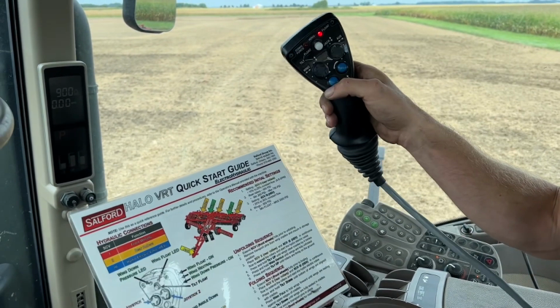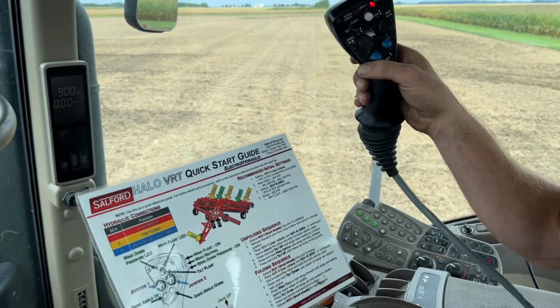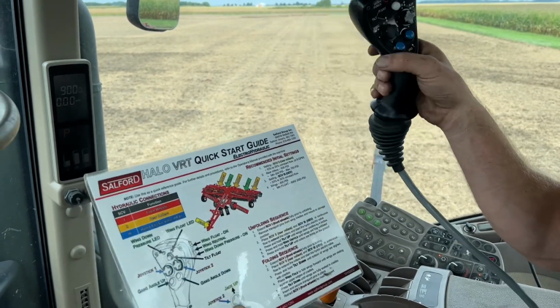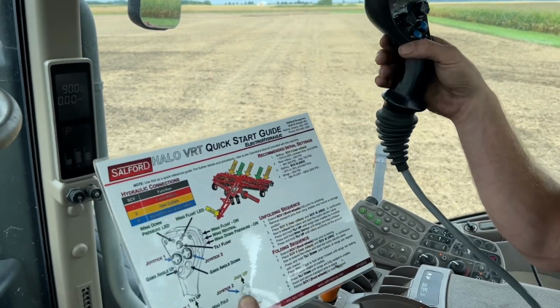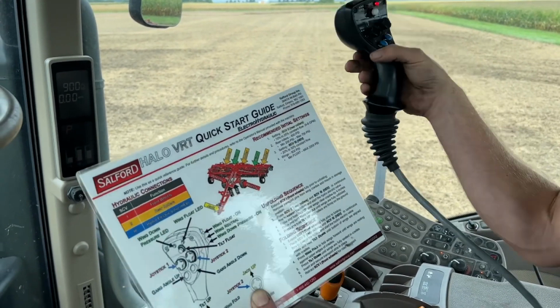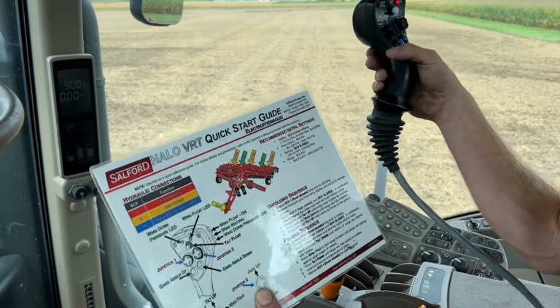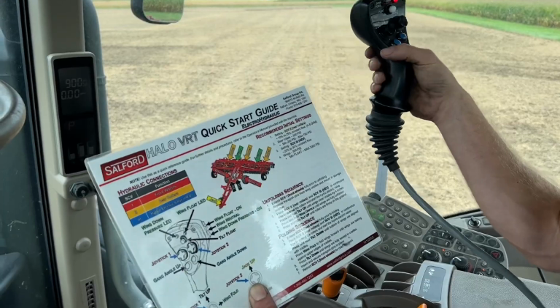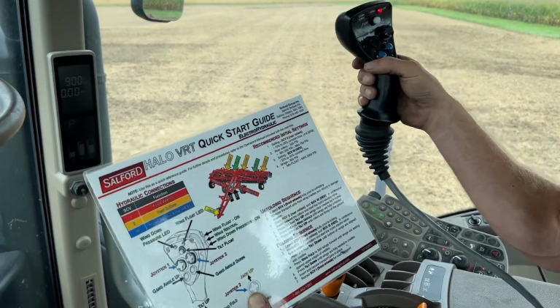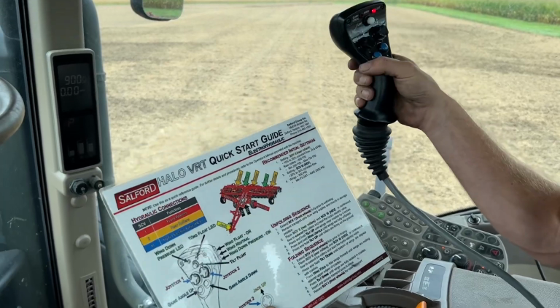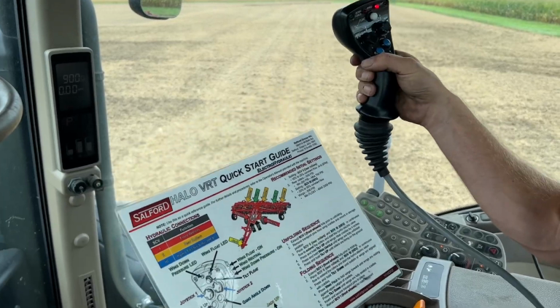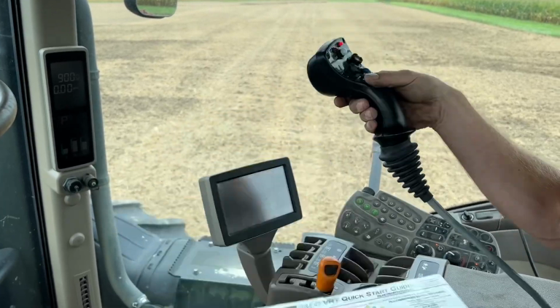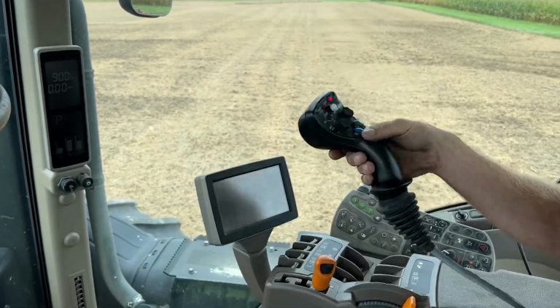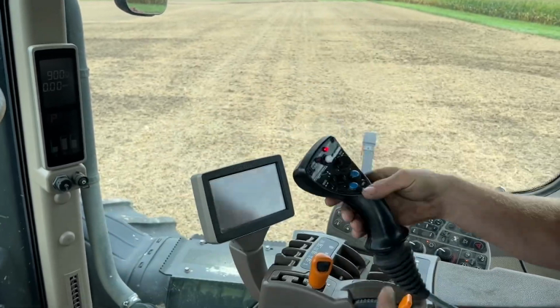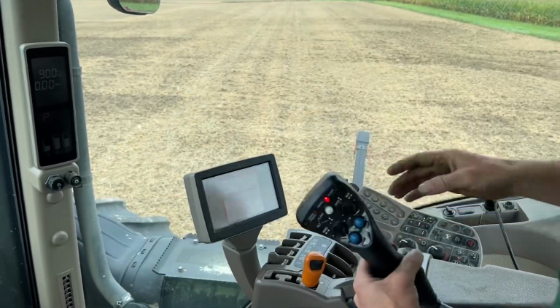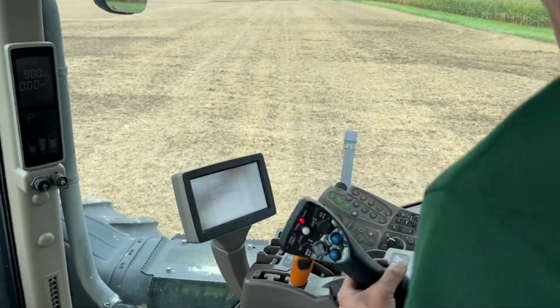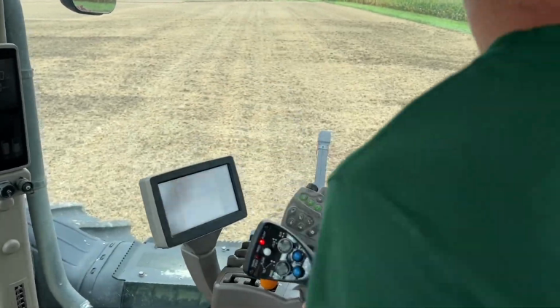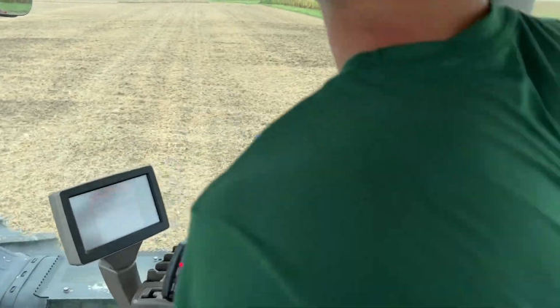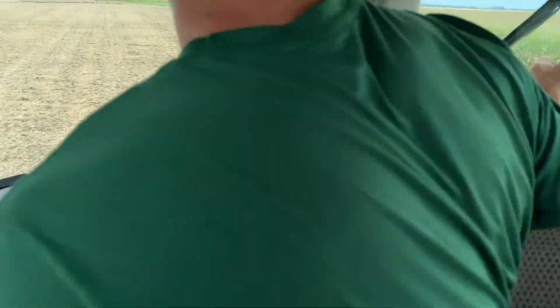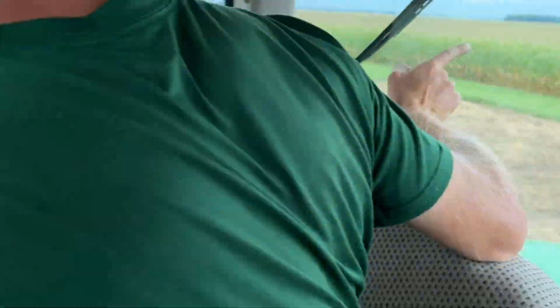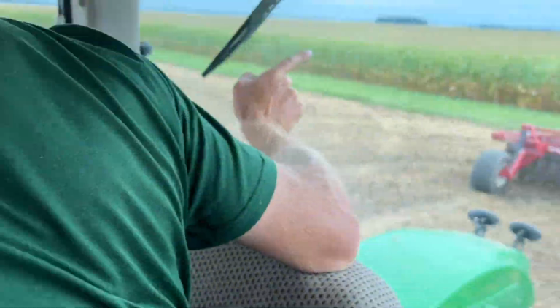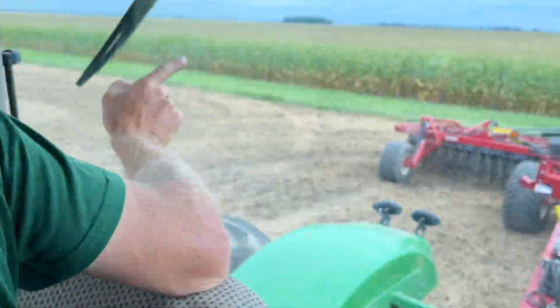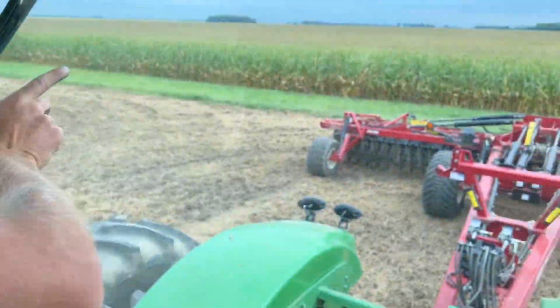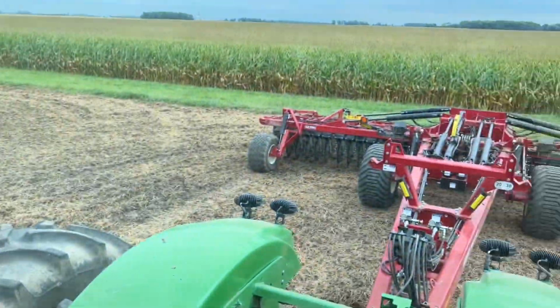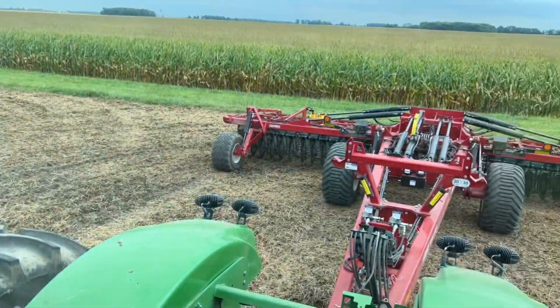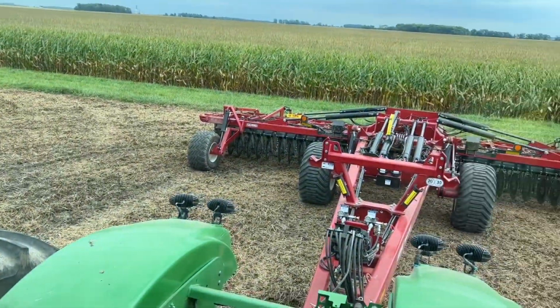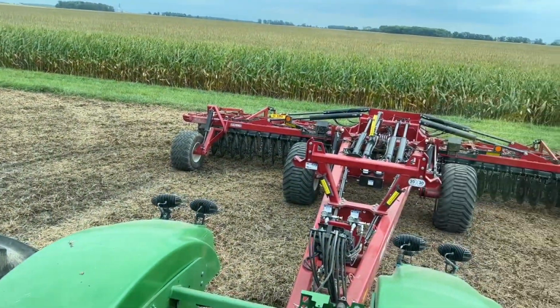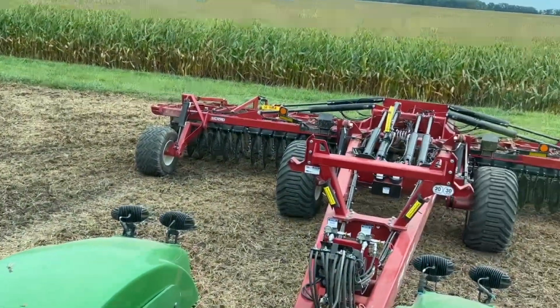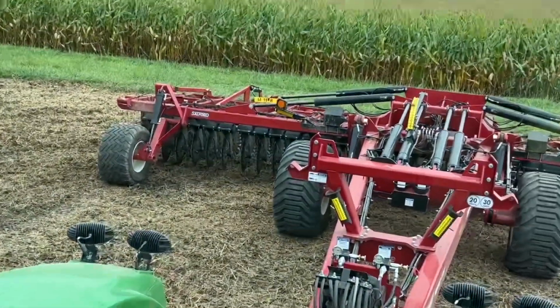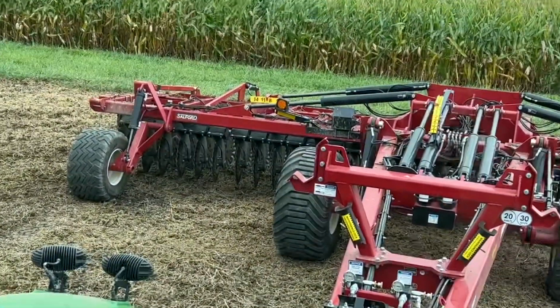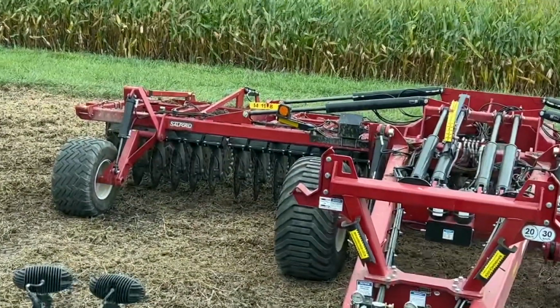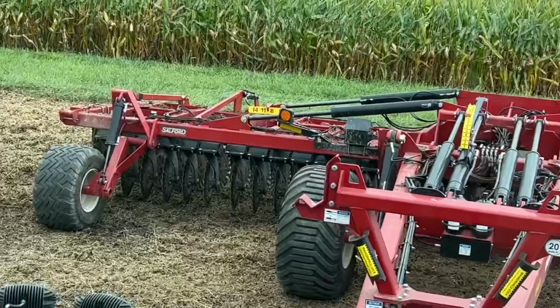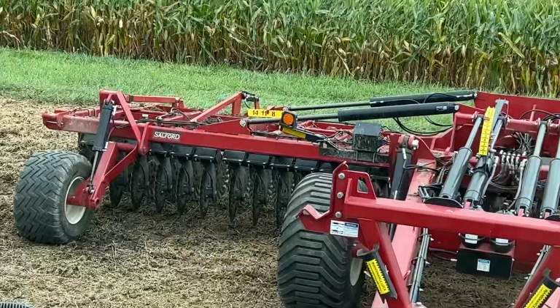I'm going to go down through the field, and what I want you guys to see is — zoom in on that gauge if we can, Dave. There's a gauge back there.